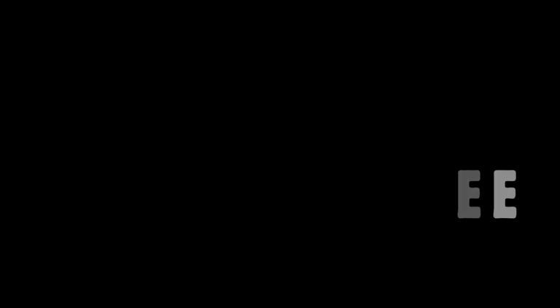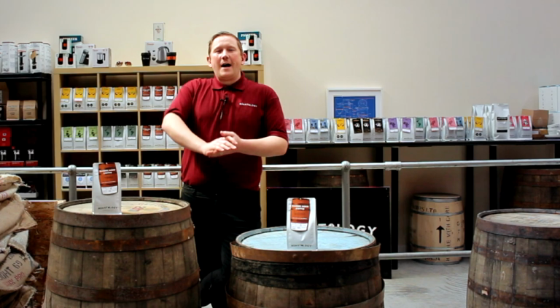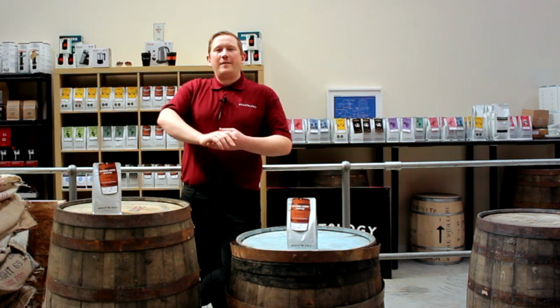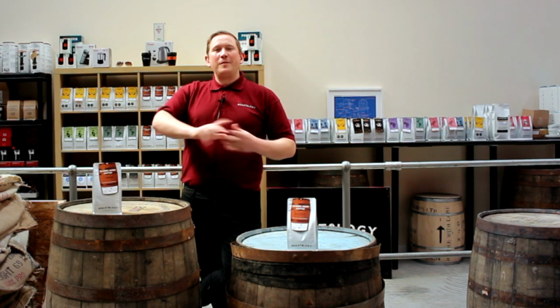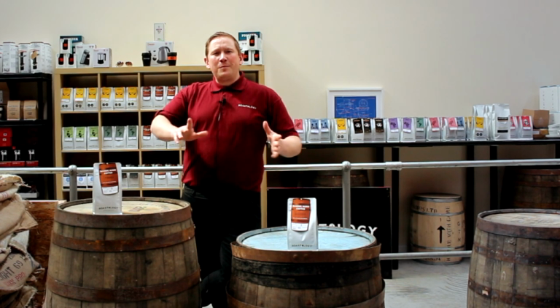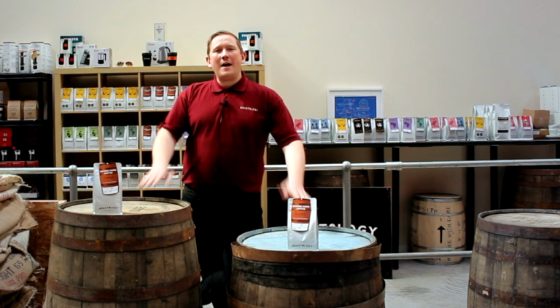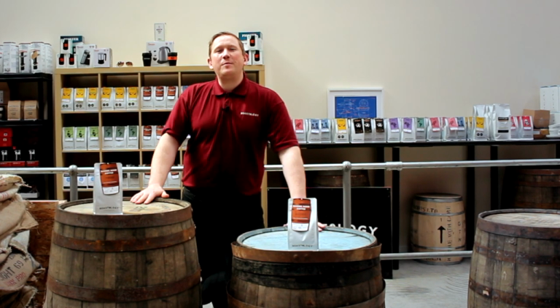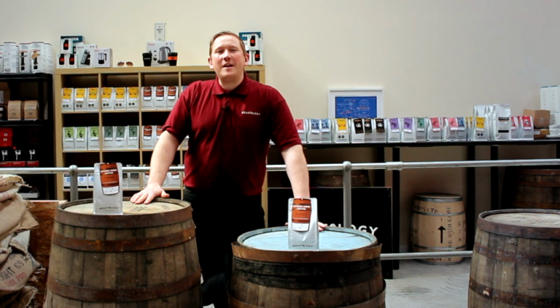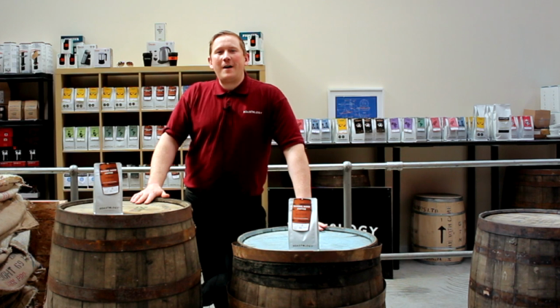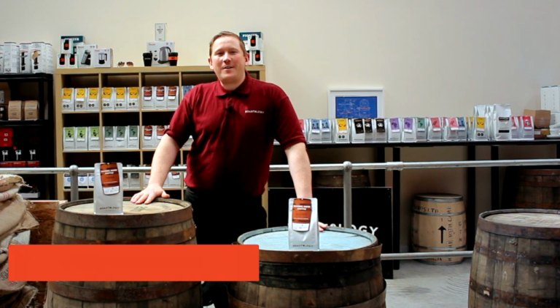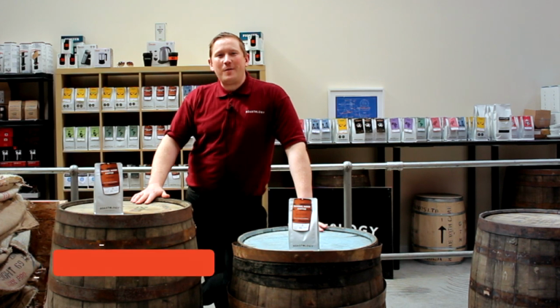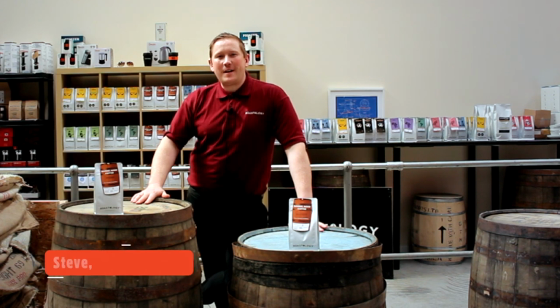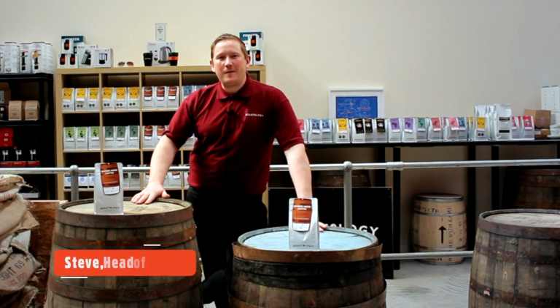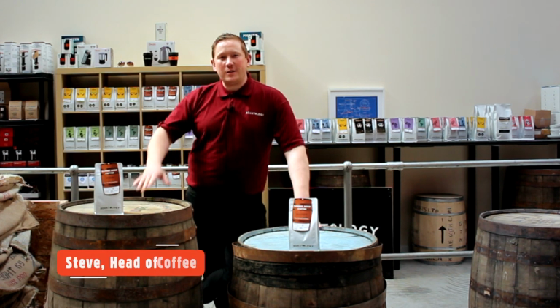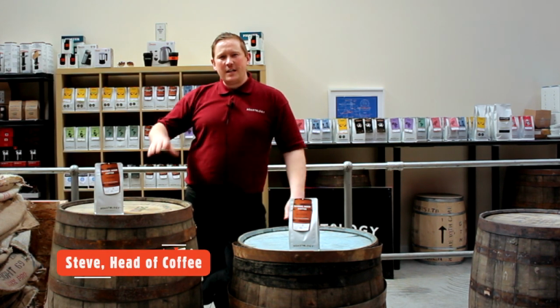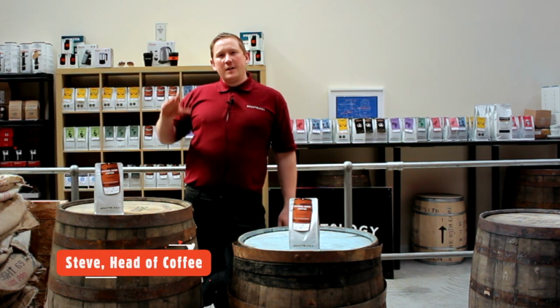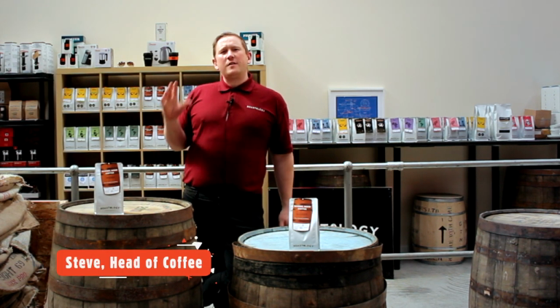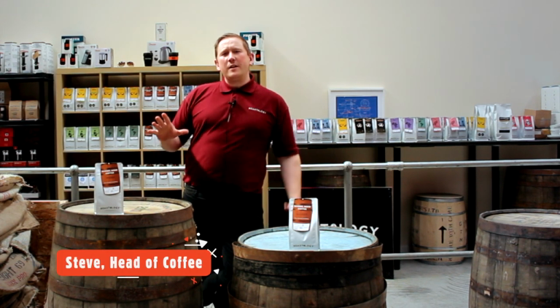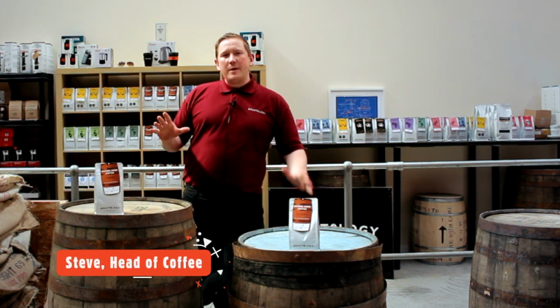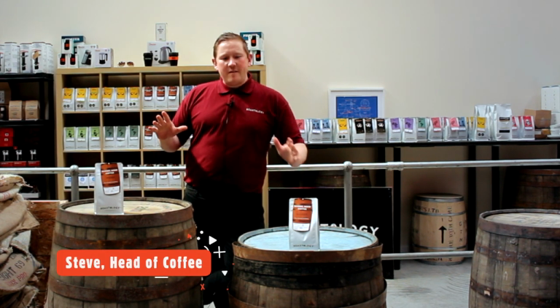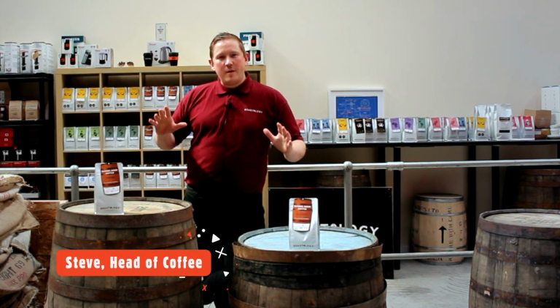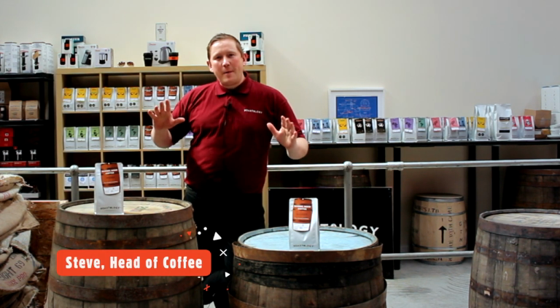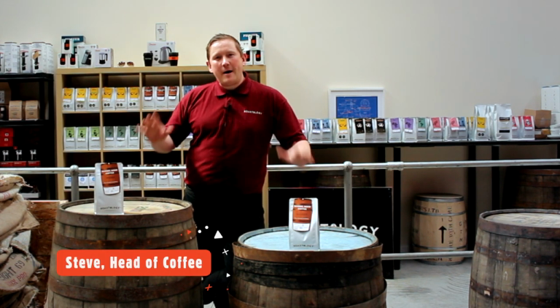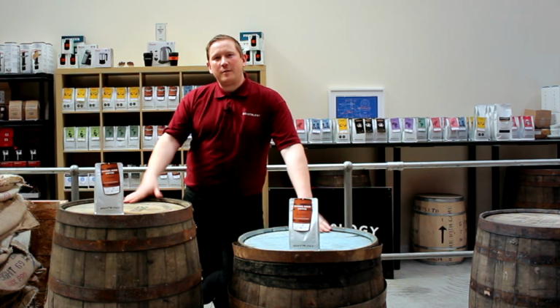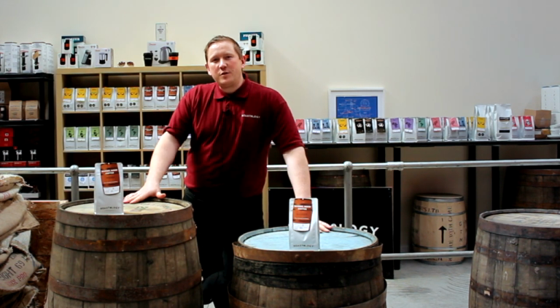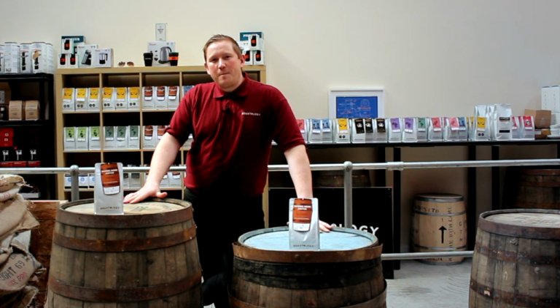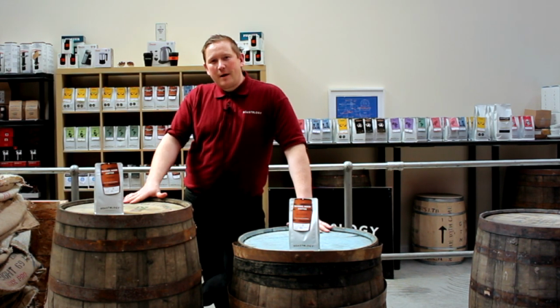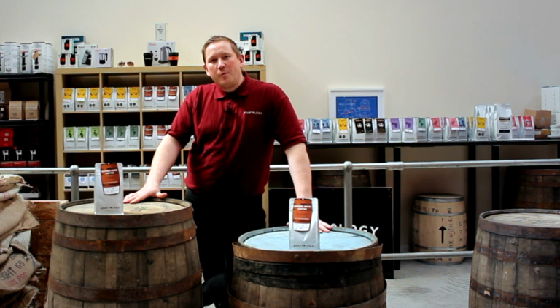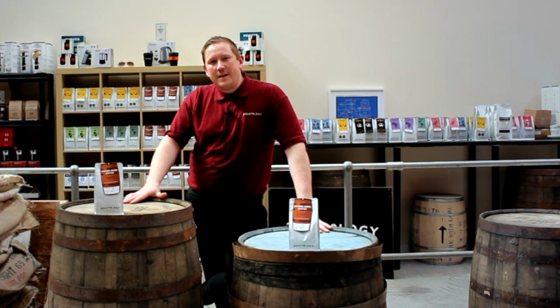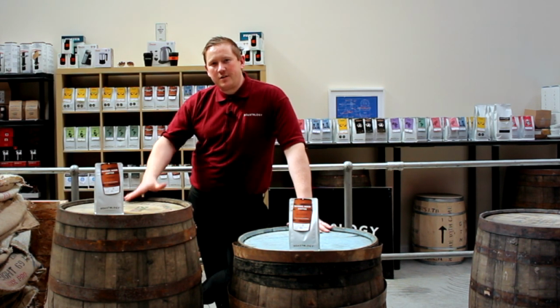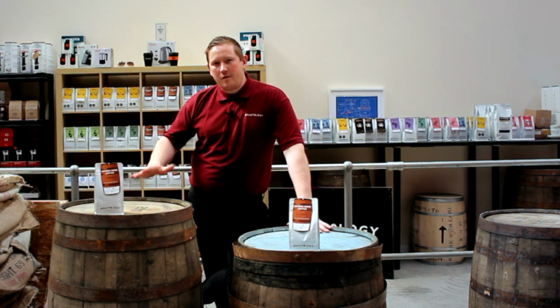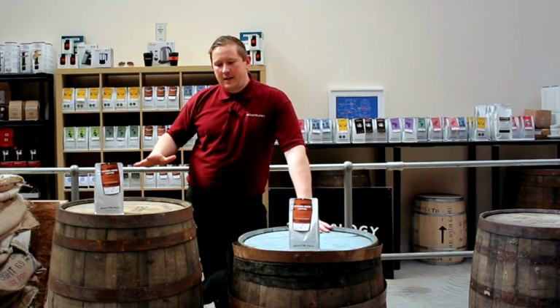Hey guys, my name is Steve, Head of Coffee at Caffeology. Just a little bit of info about our special Barrel Range coffee.